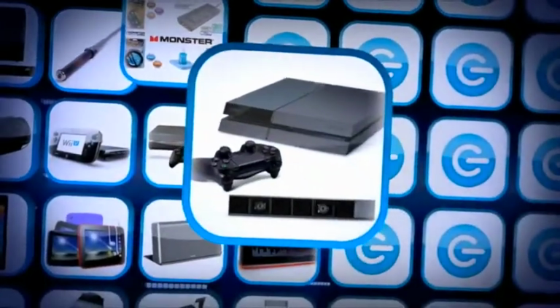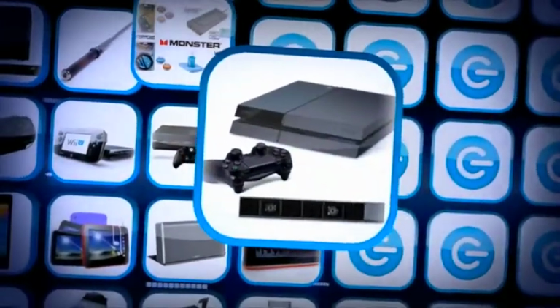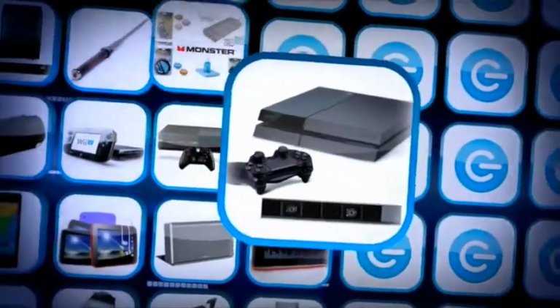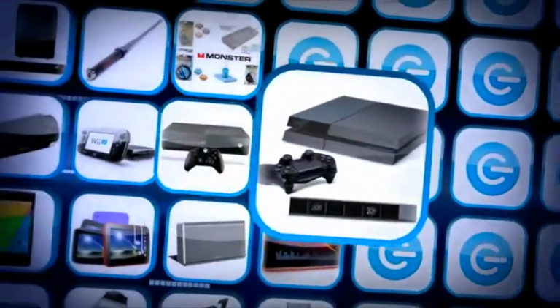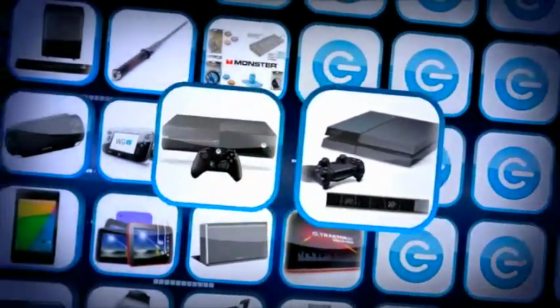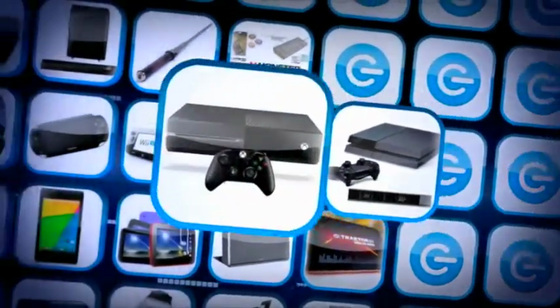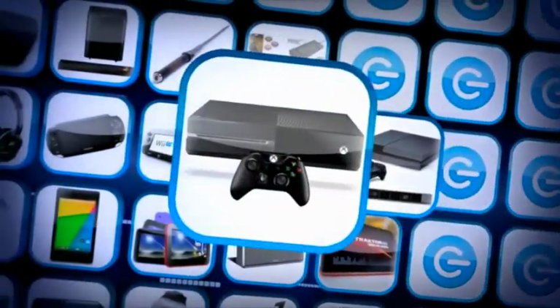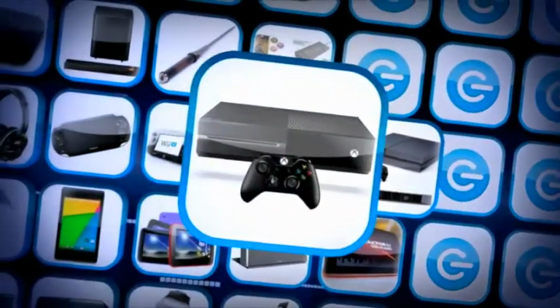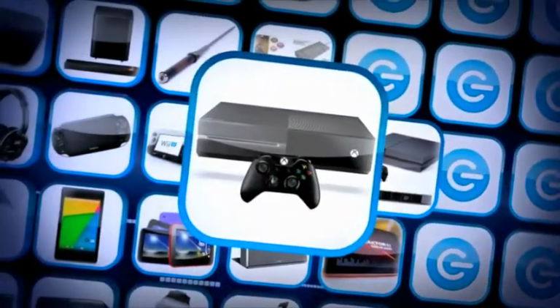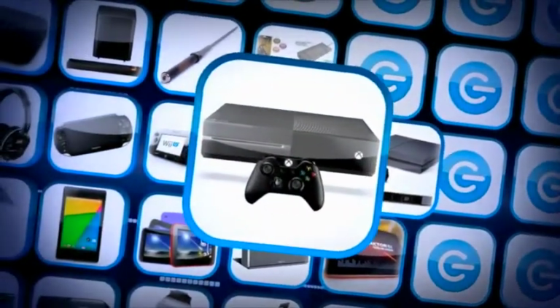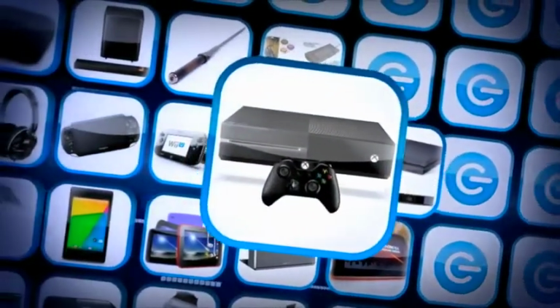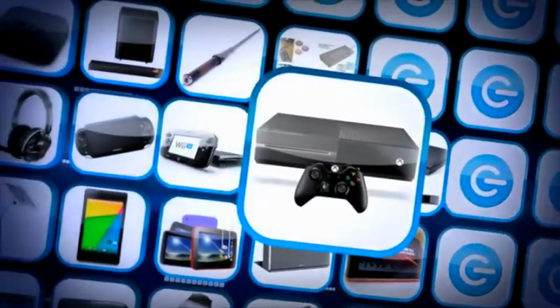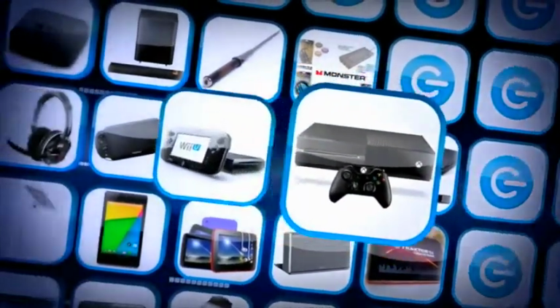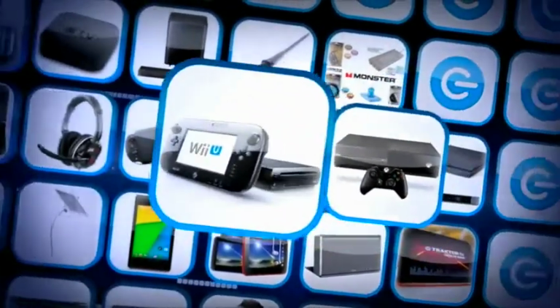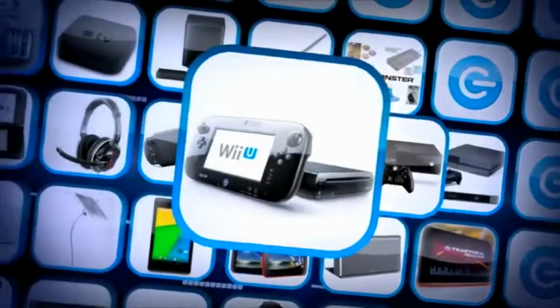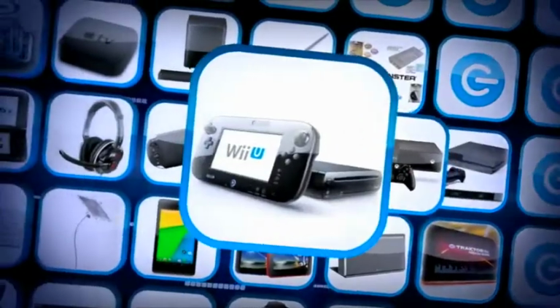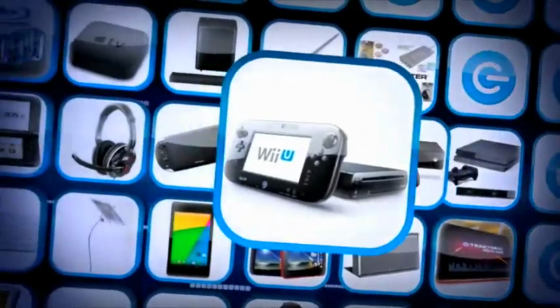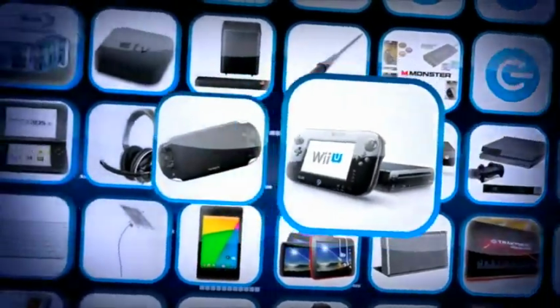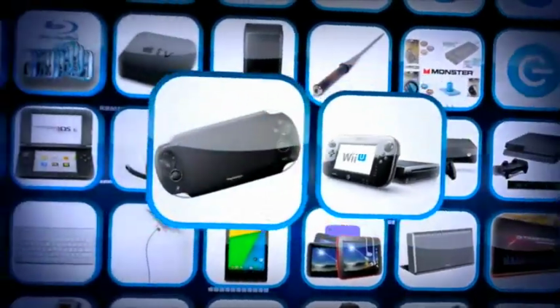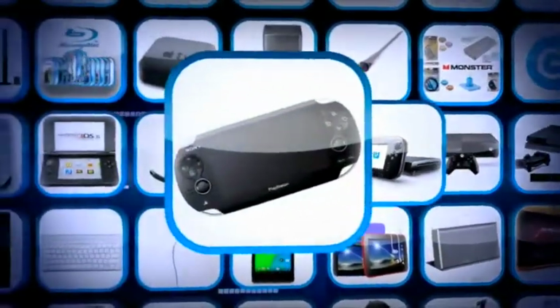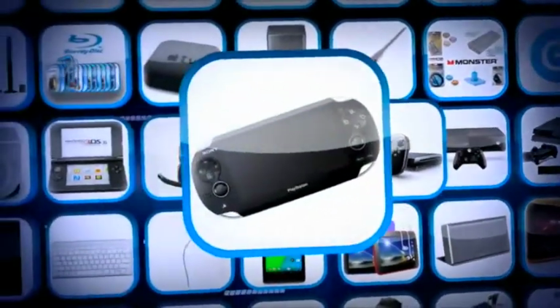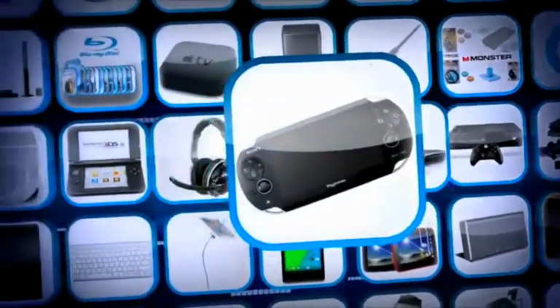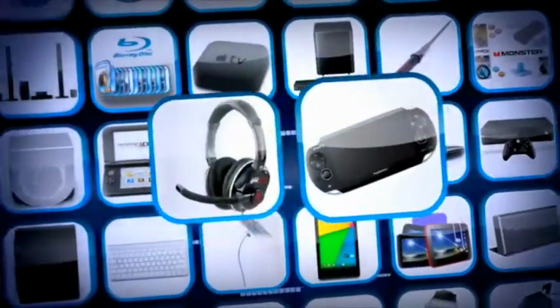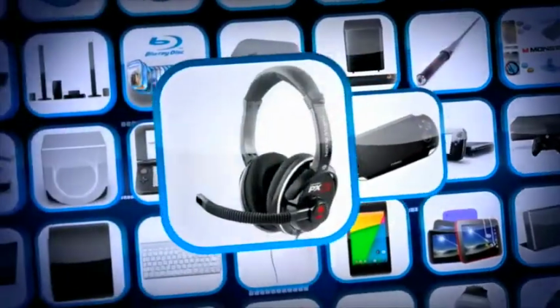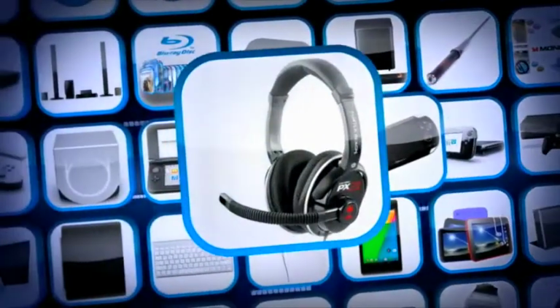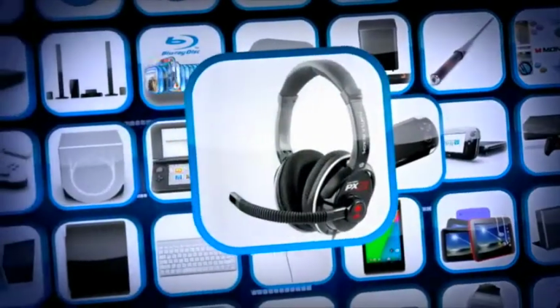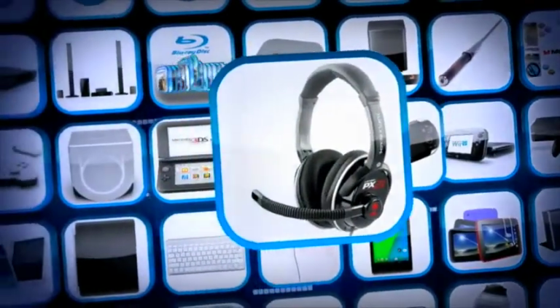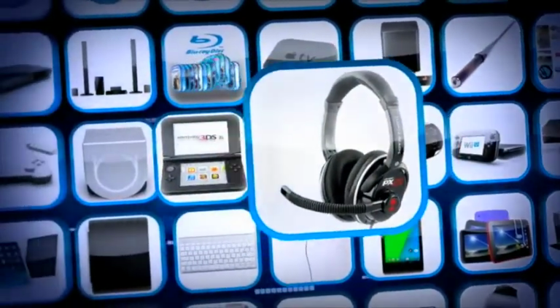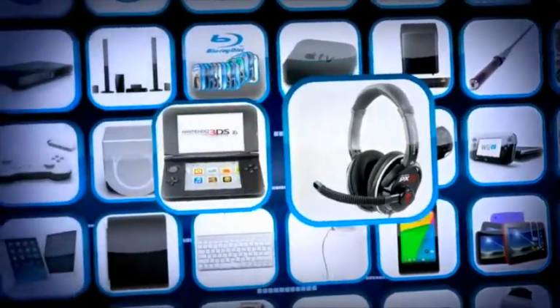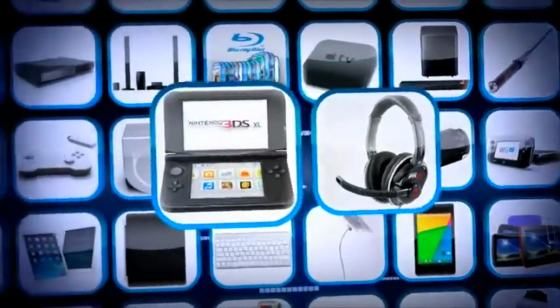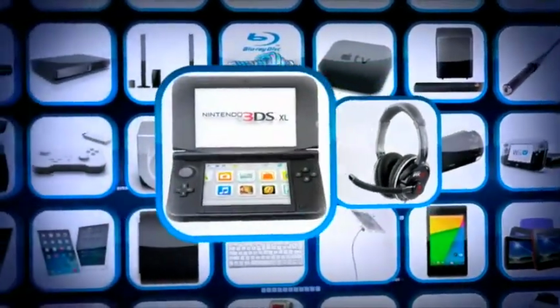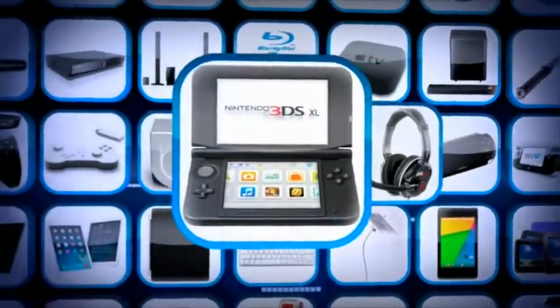A PlayStation 4 and iCamera, an Xbox One, a Nintendo Wii U, a Sony PS Vita, and a Turtle Beach gaming headset.